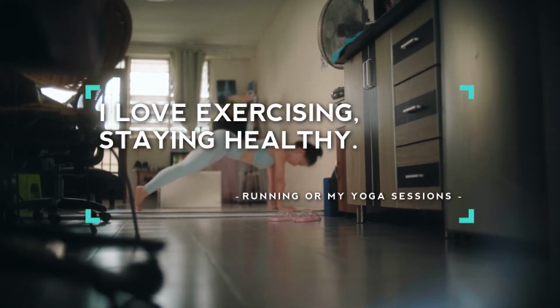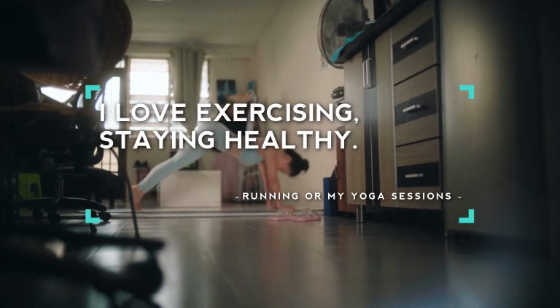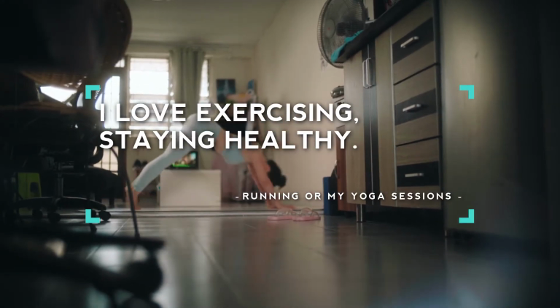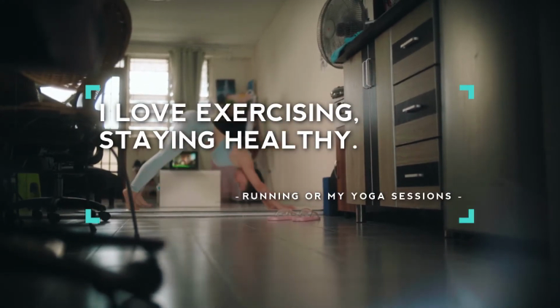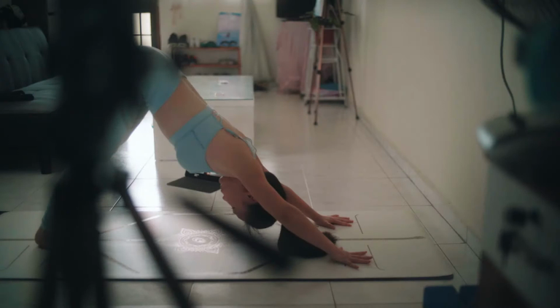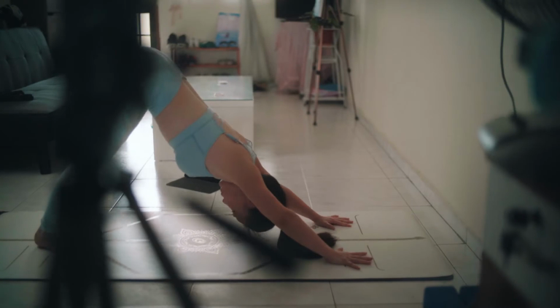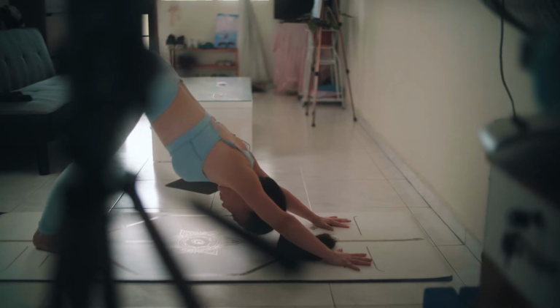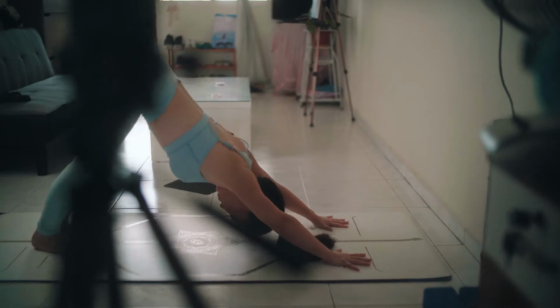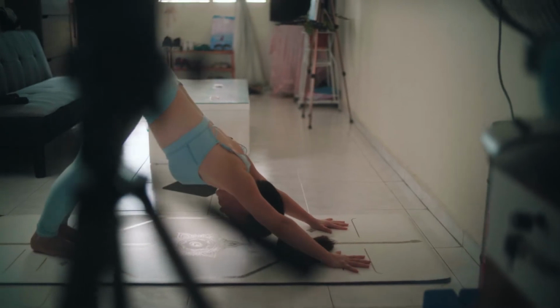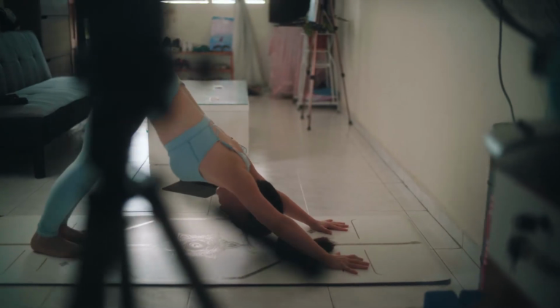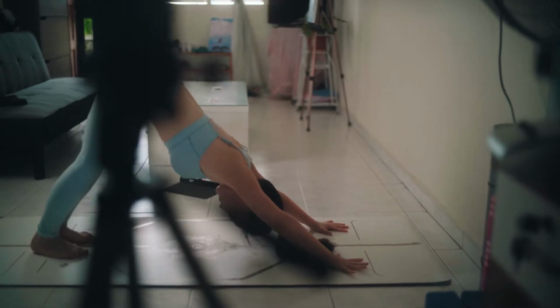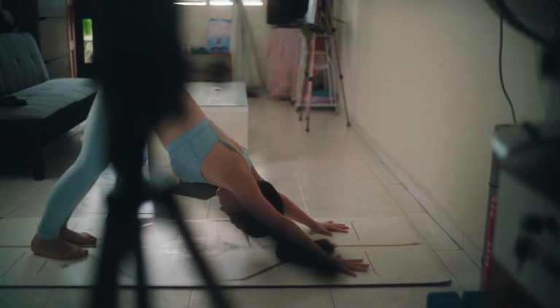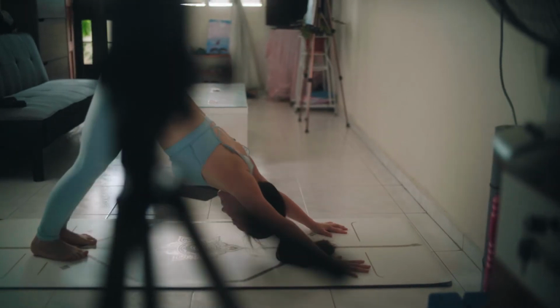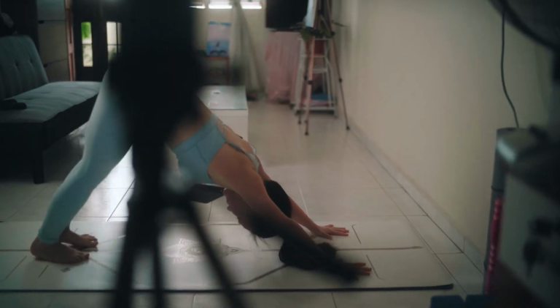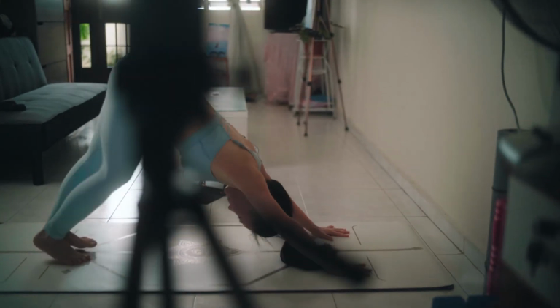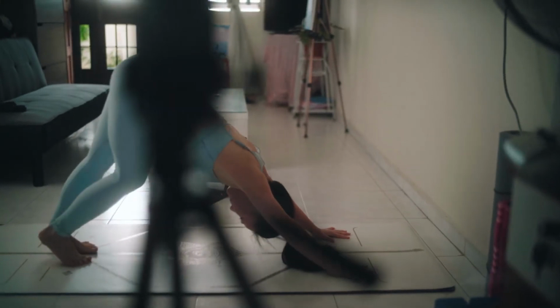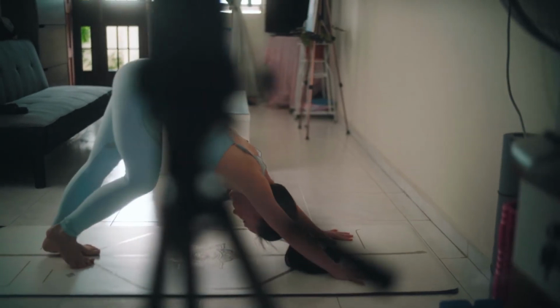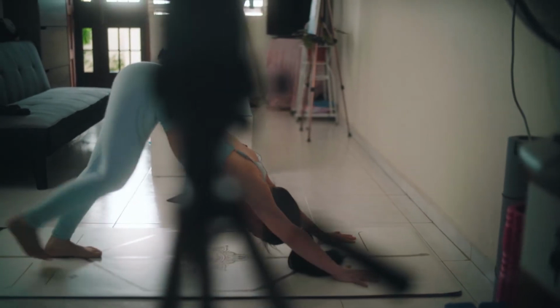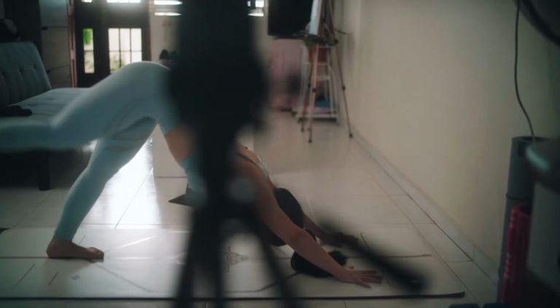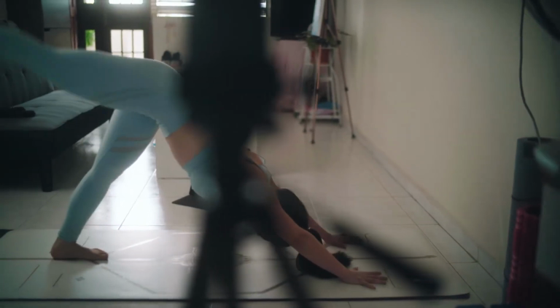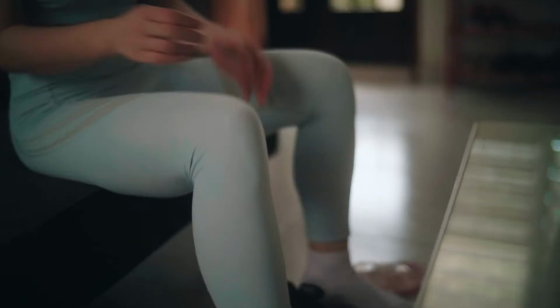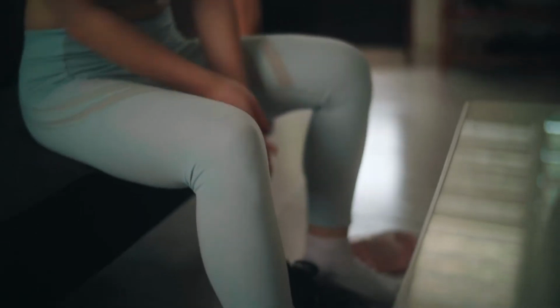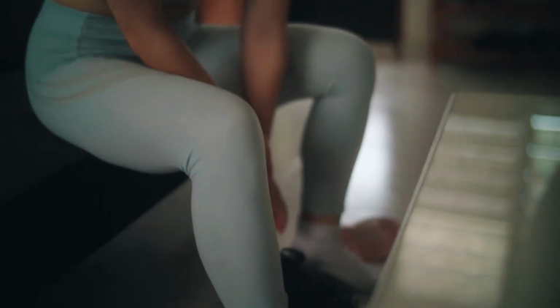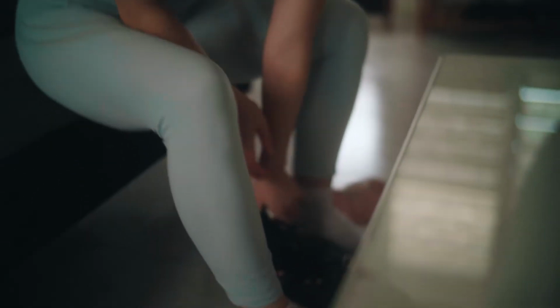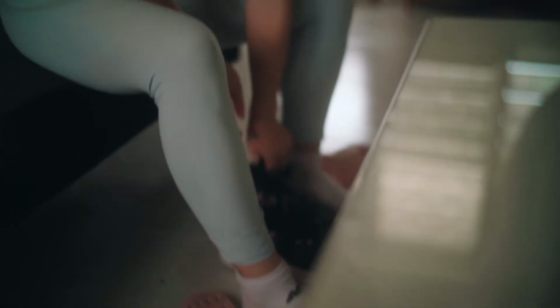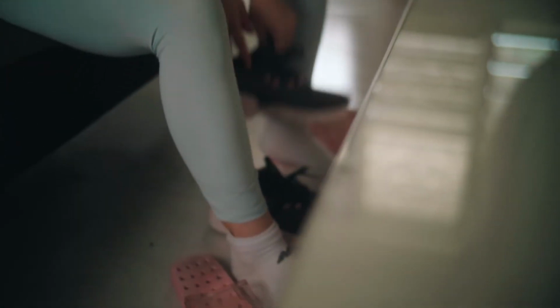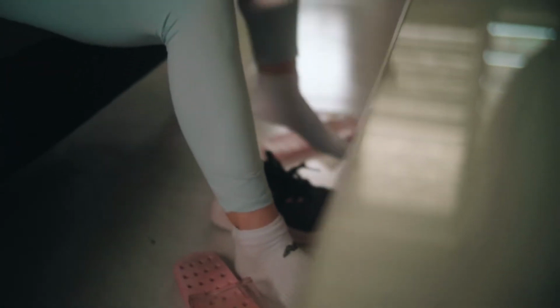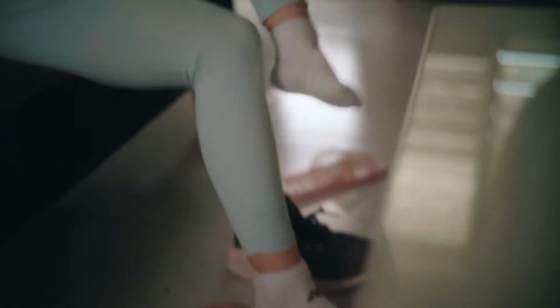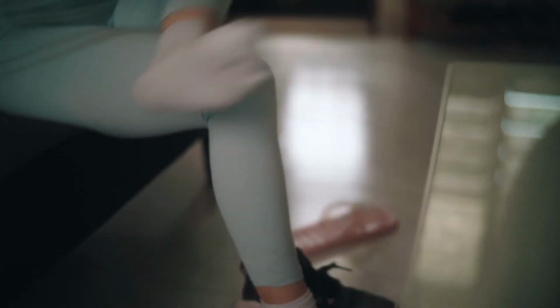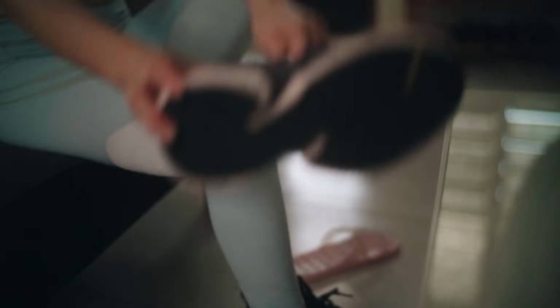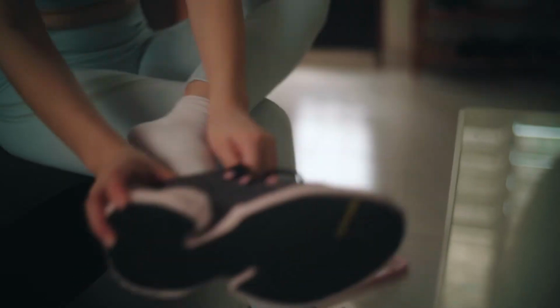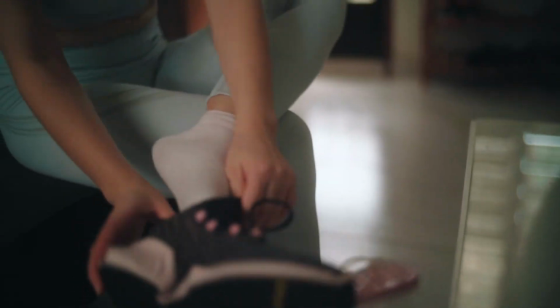Grab the opposite knee, then do the other side.